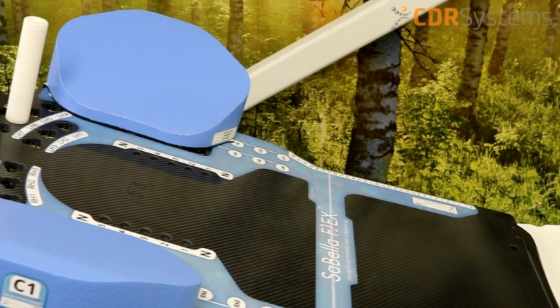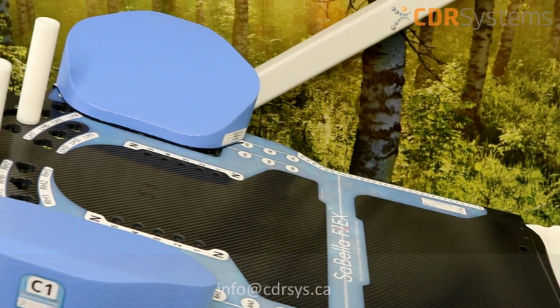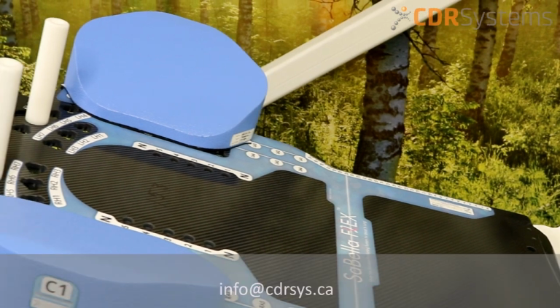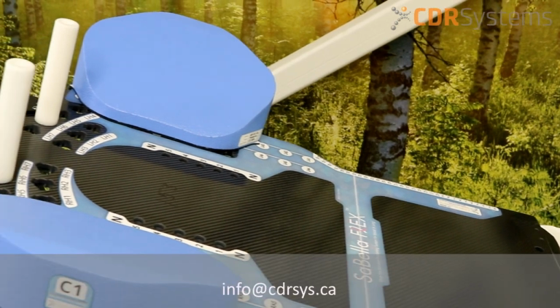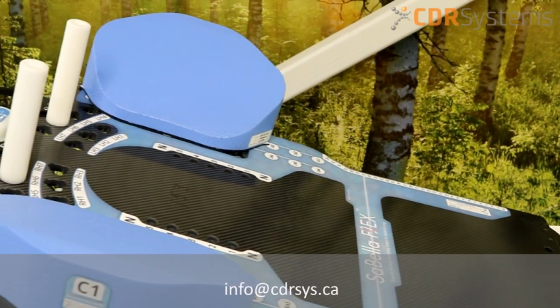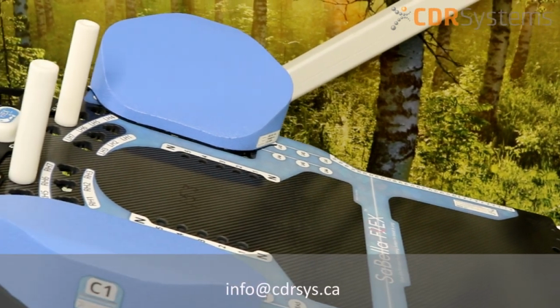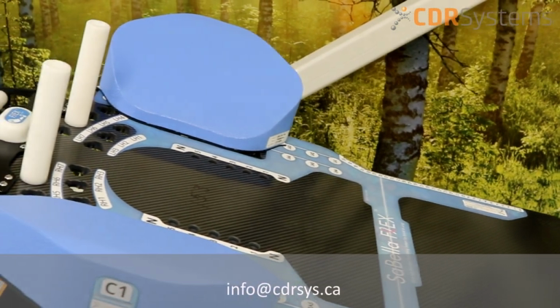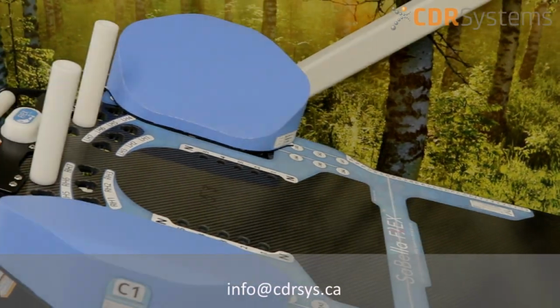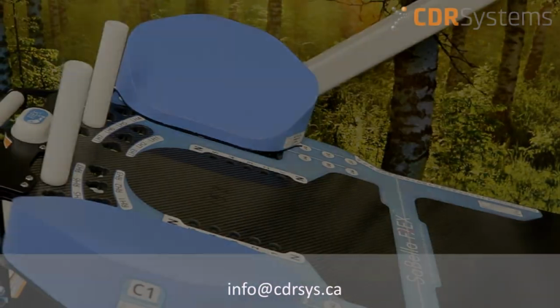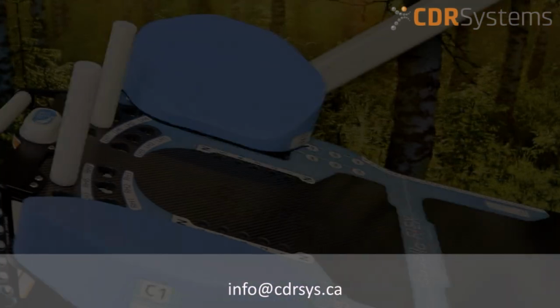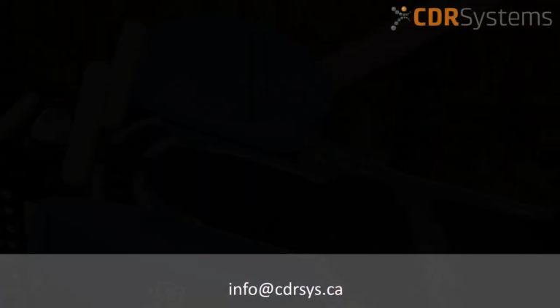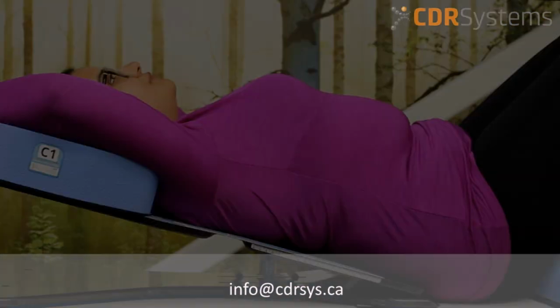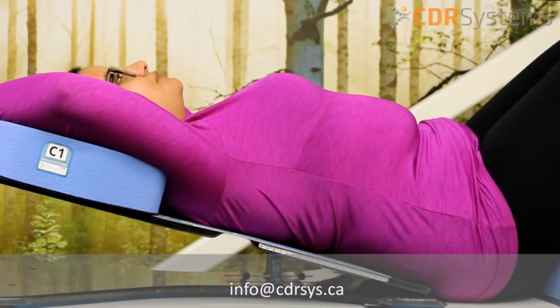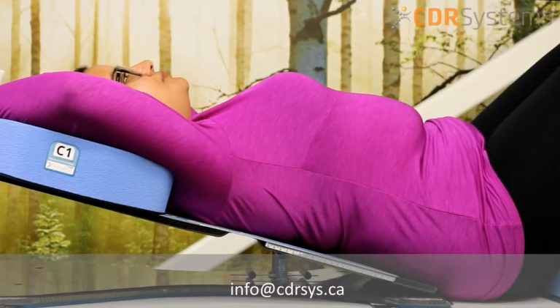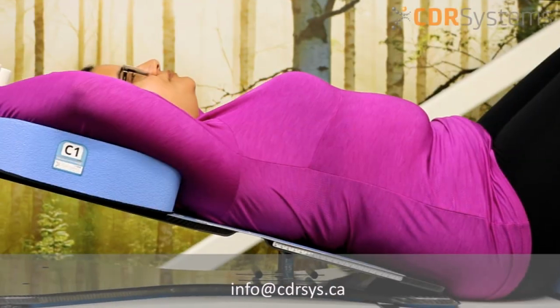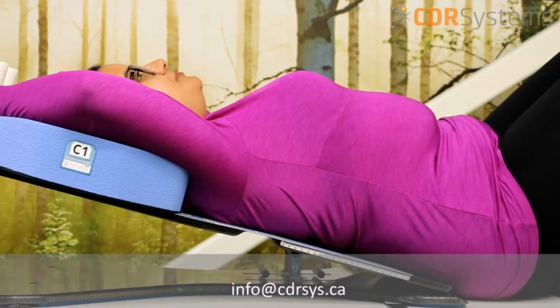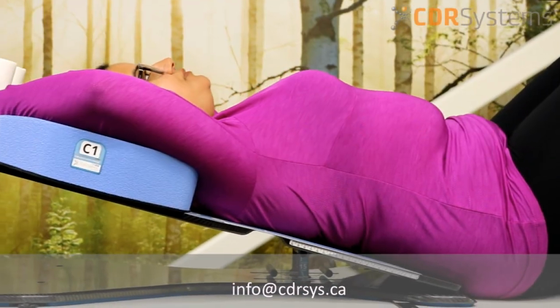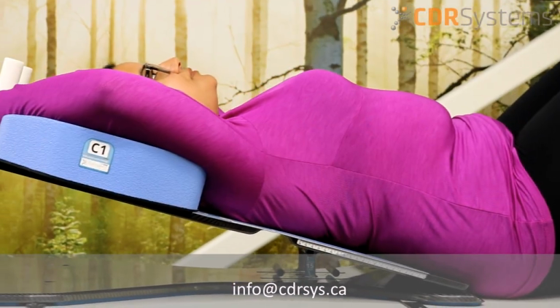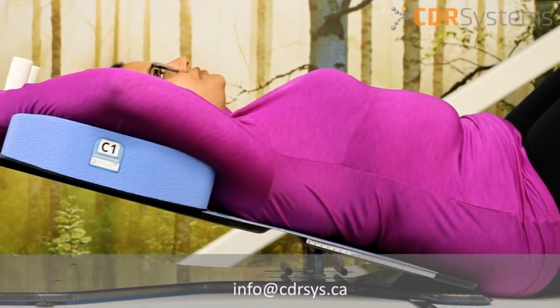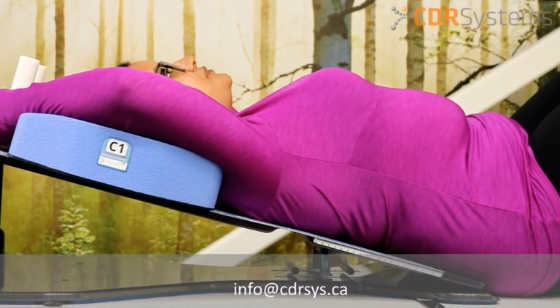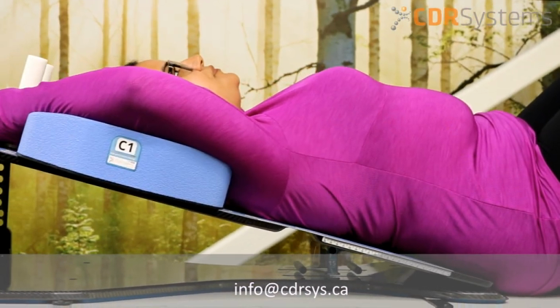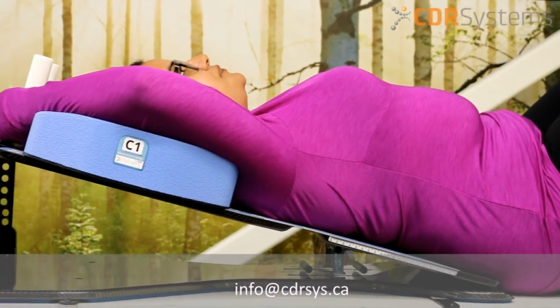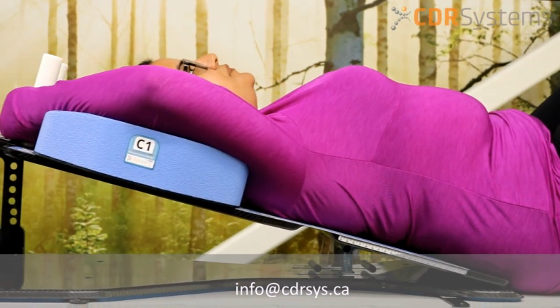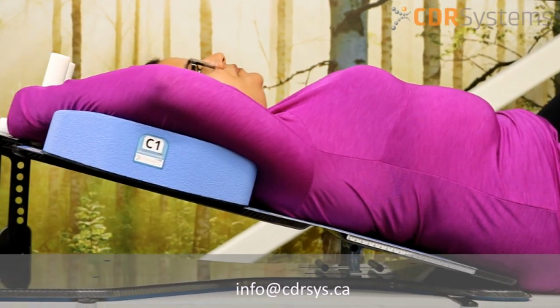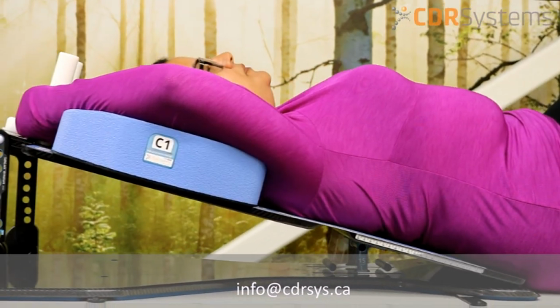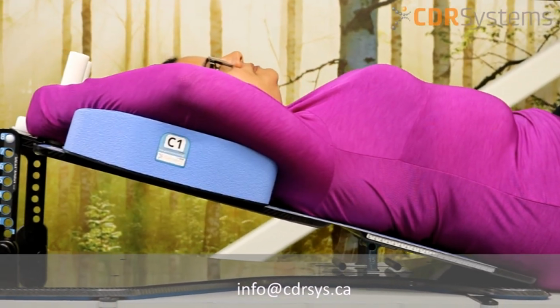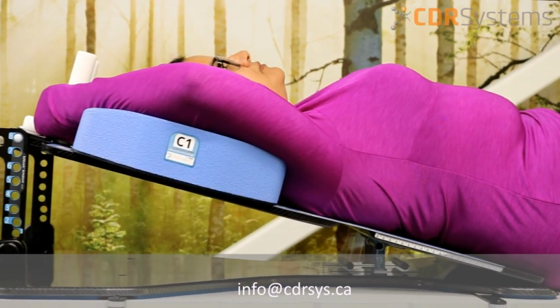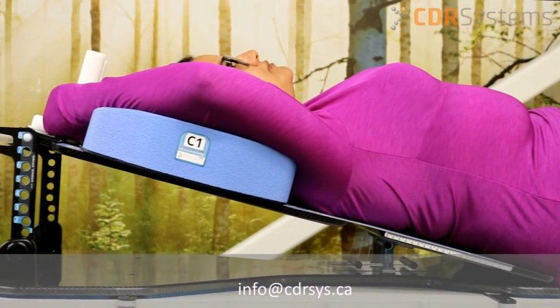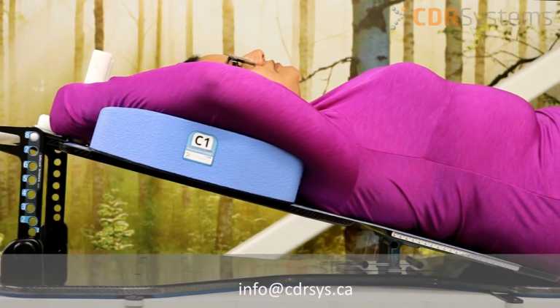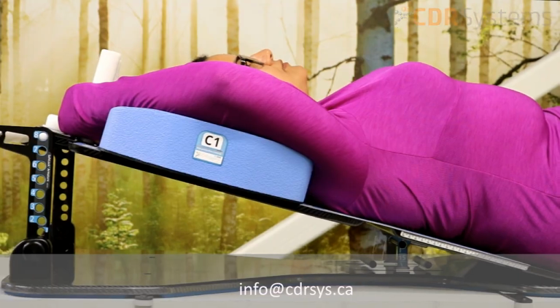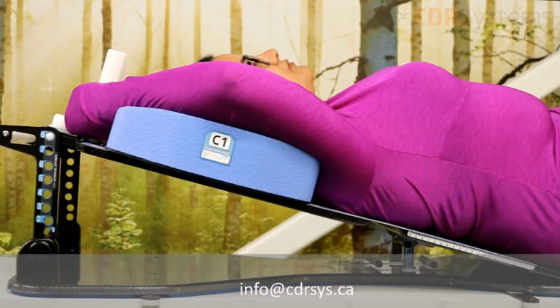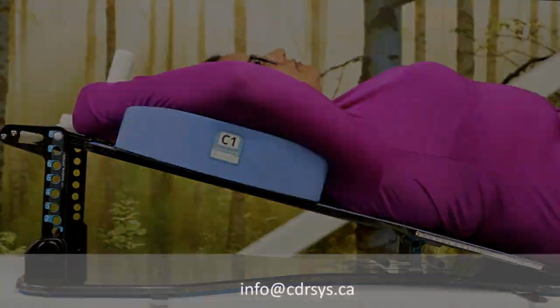For more information, please email us at info@cdrsys.ca.